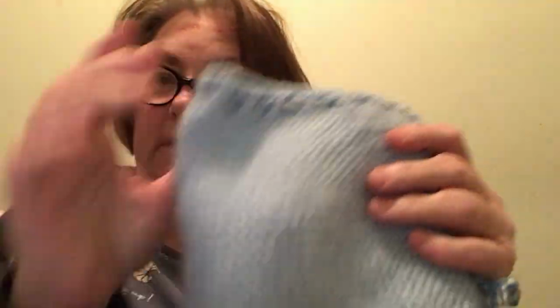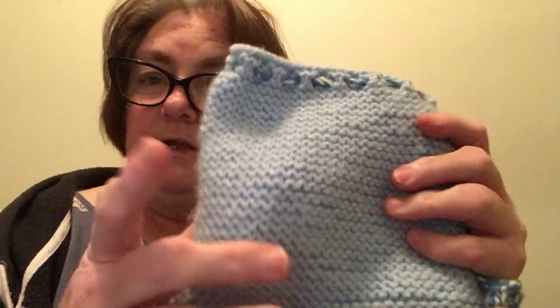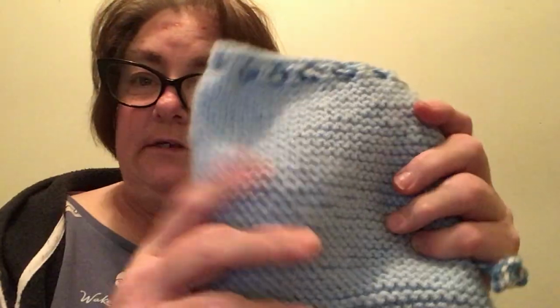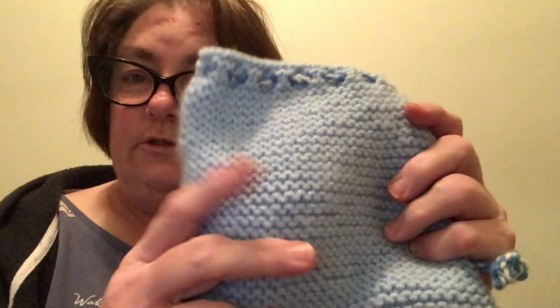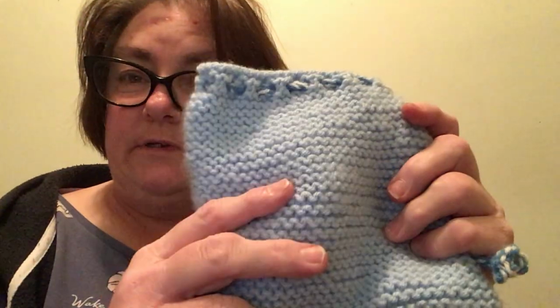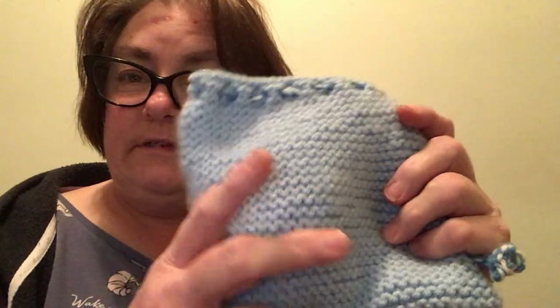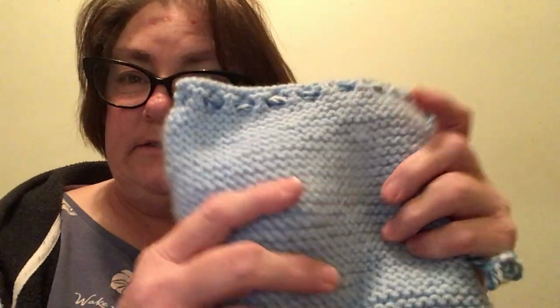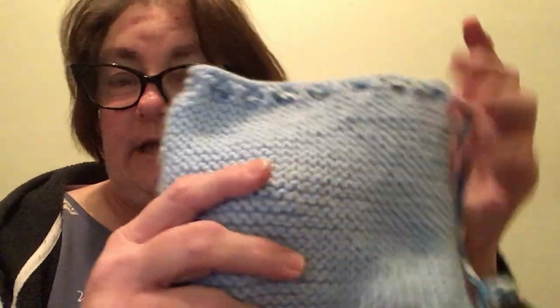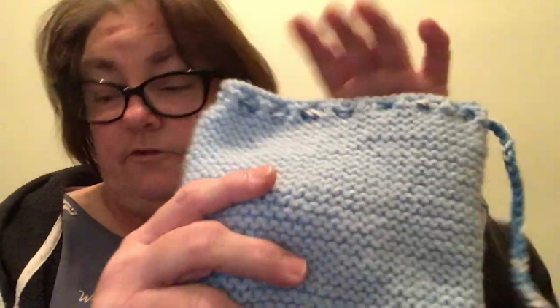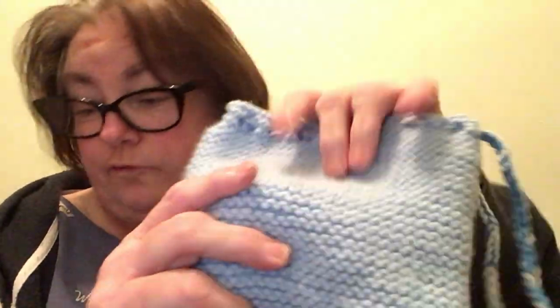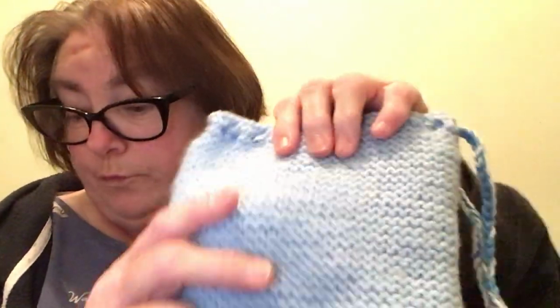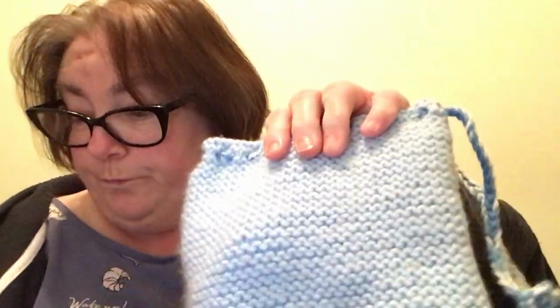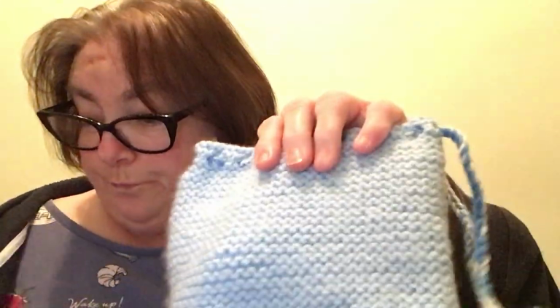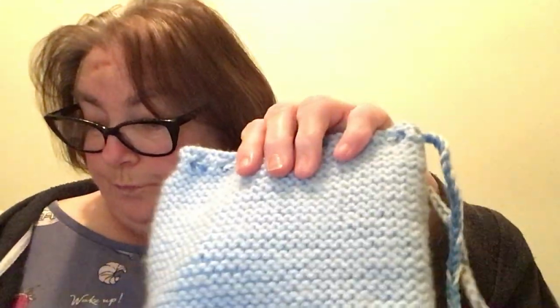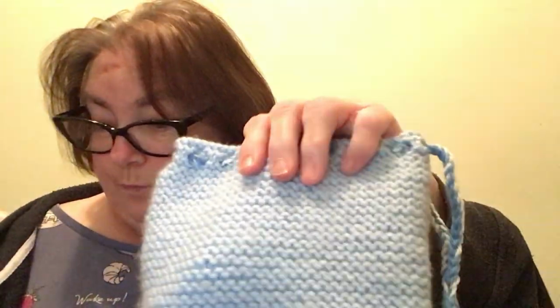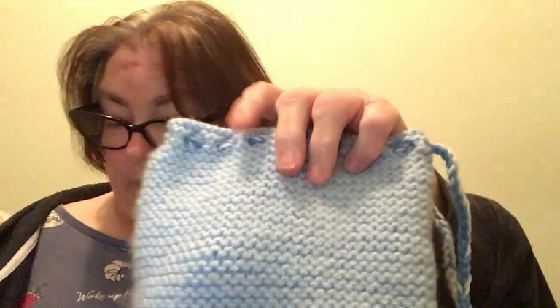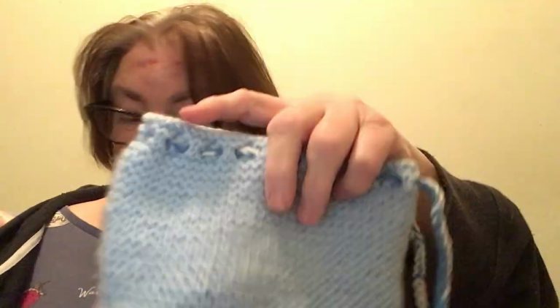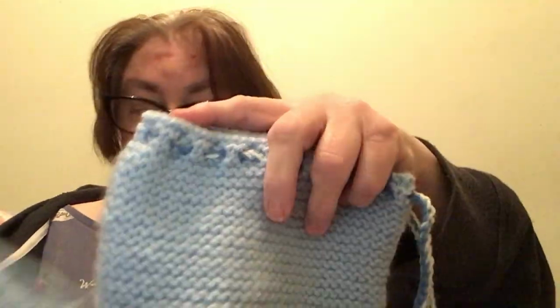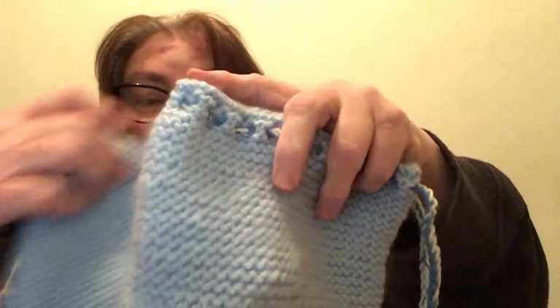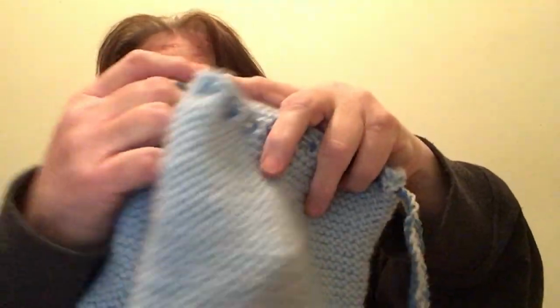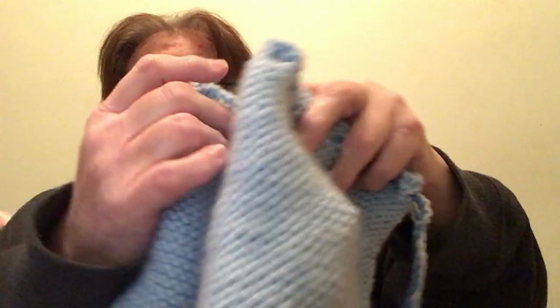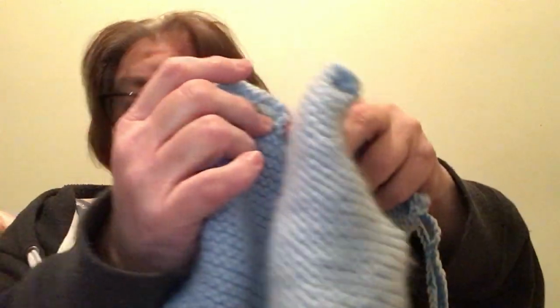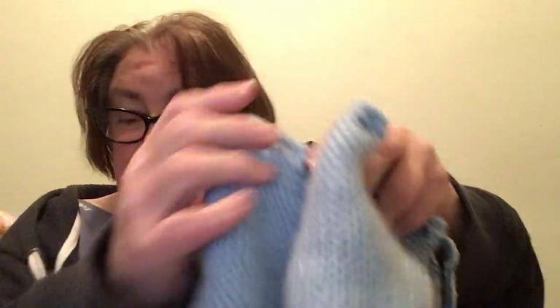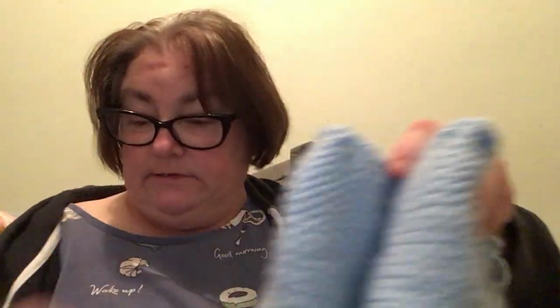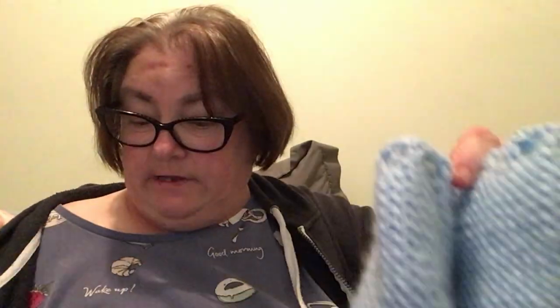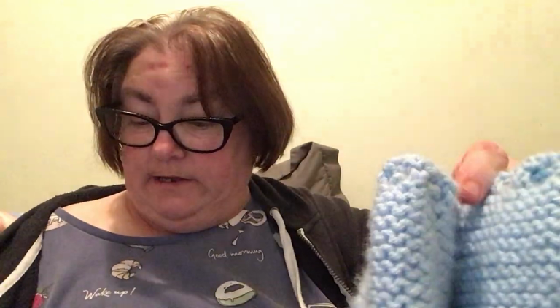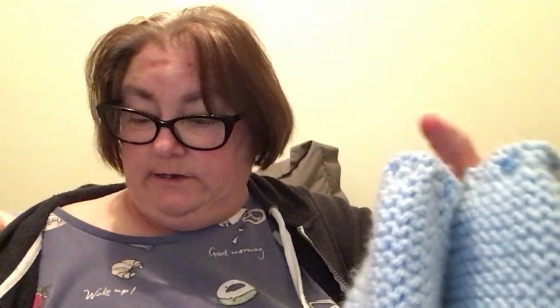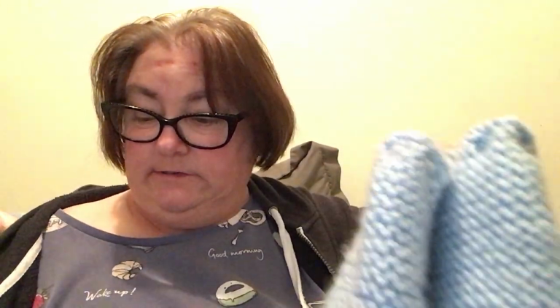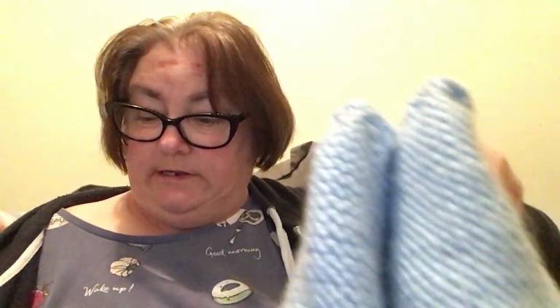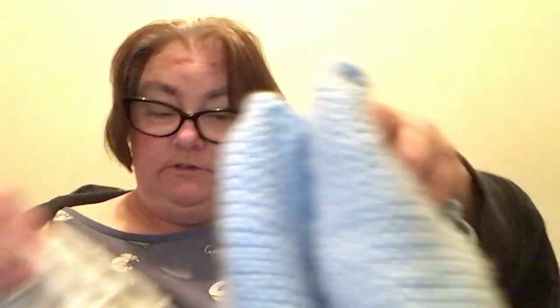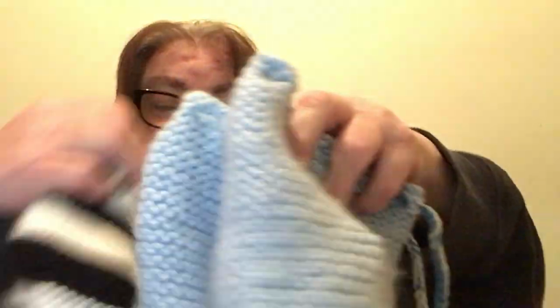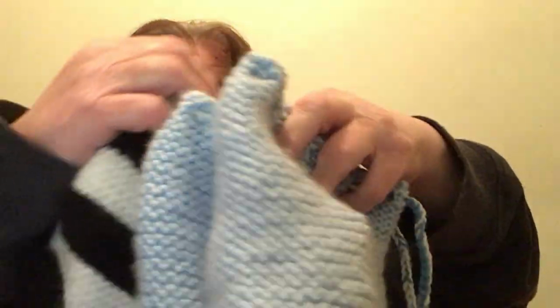These pouches always take a day to do — all of them take a day to do.